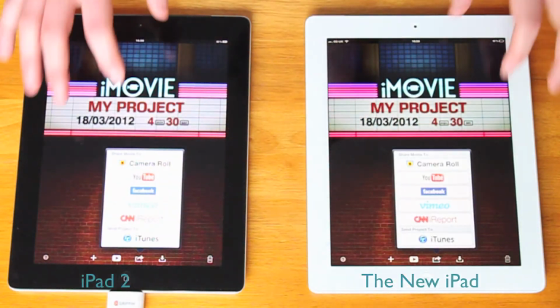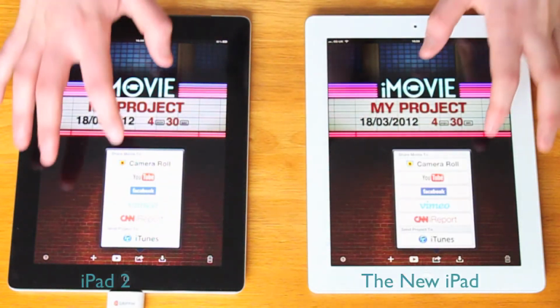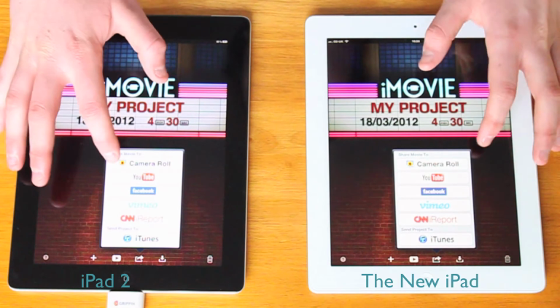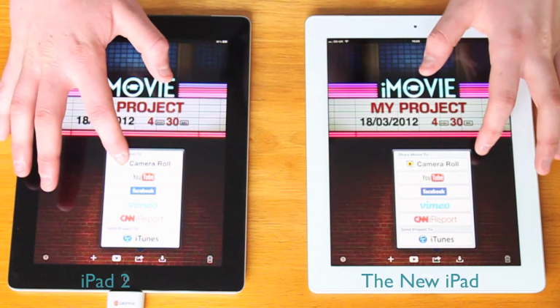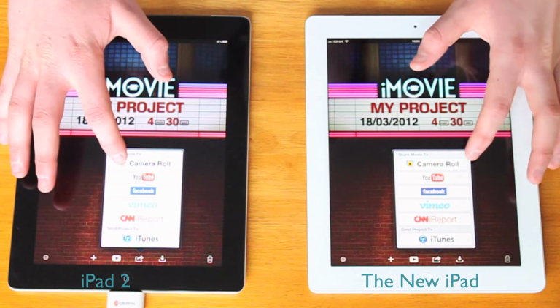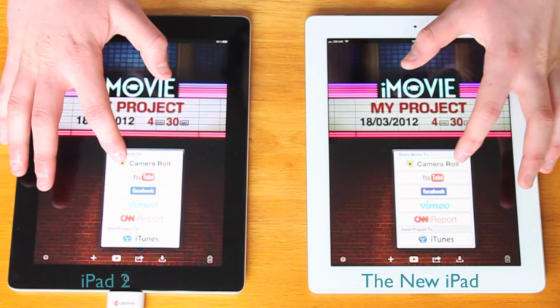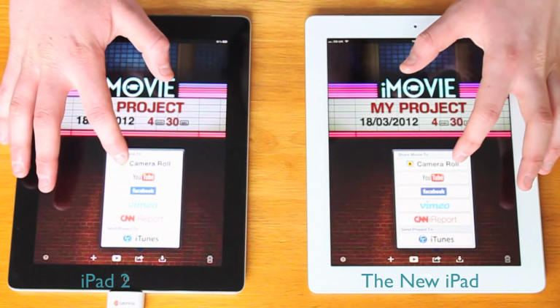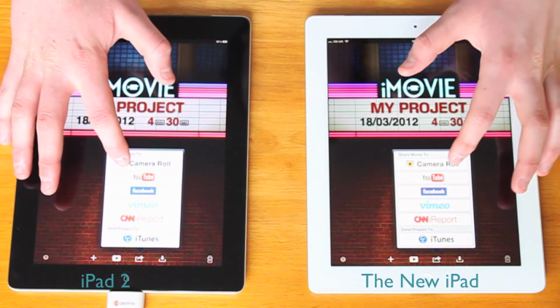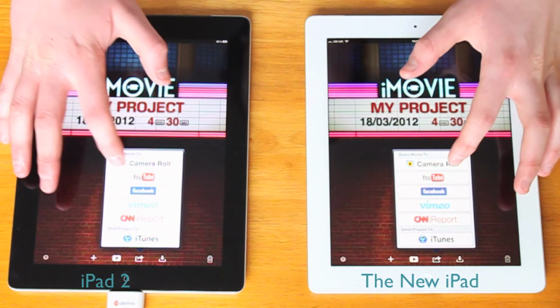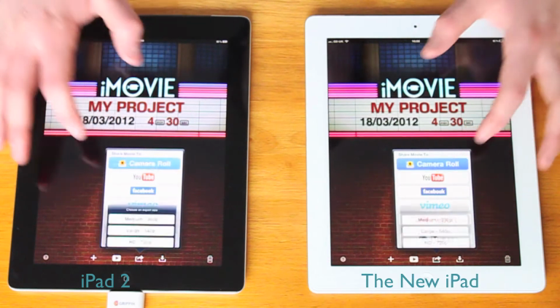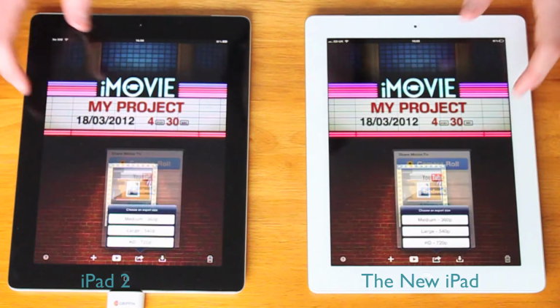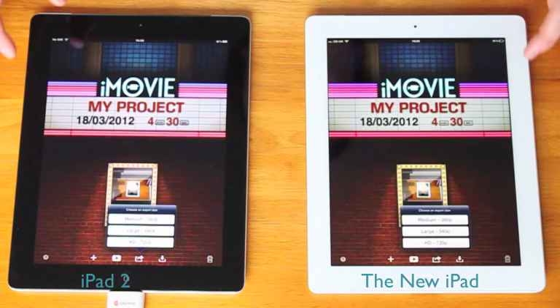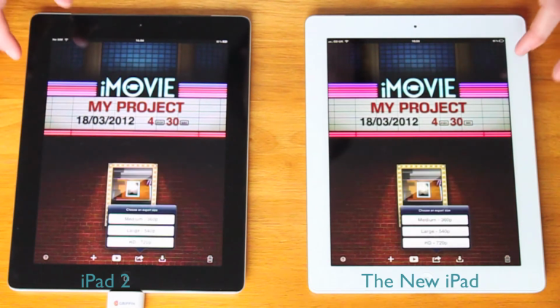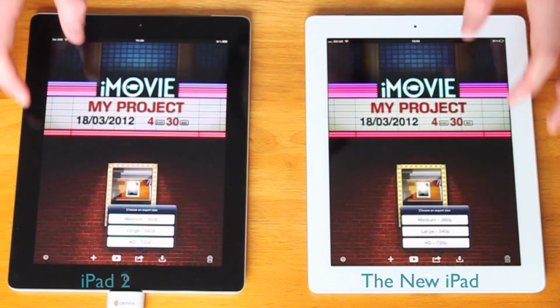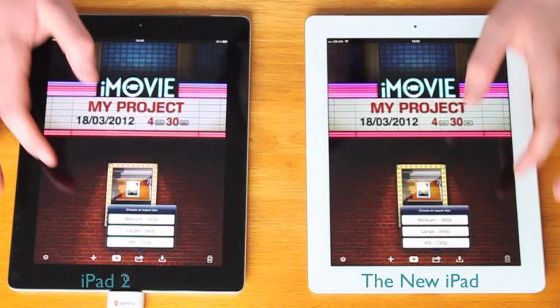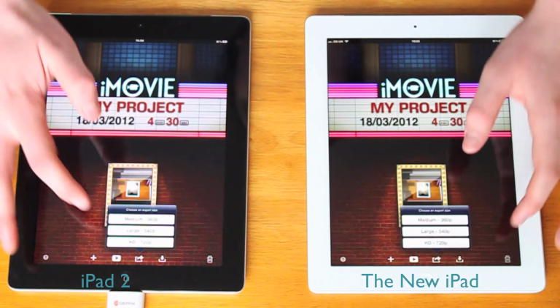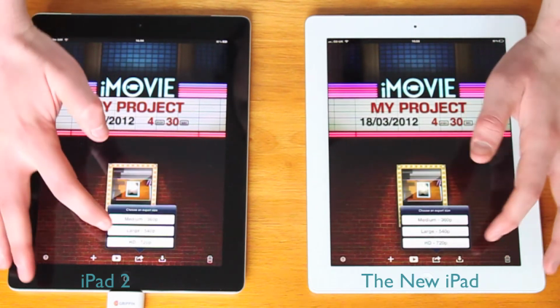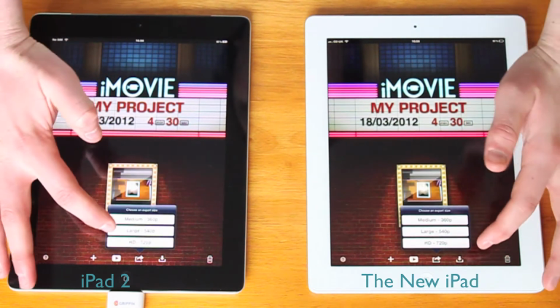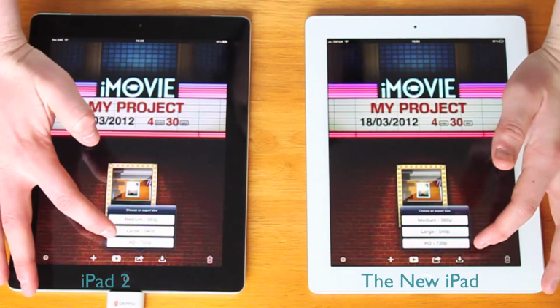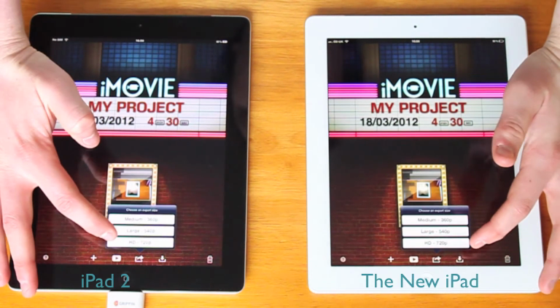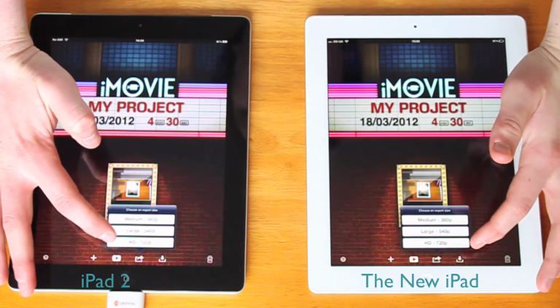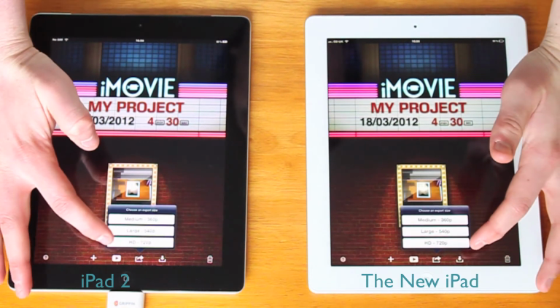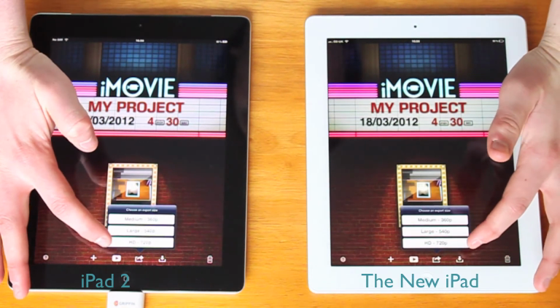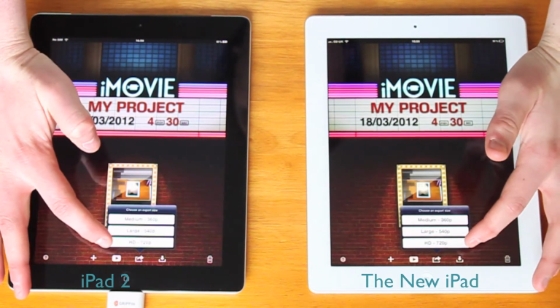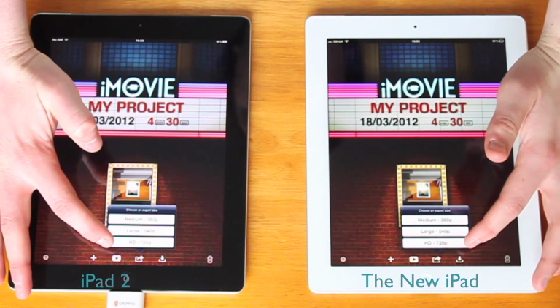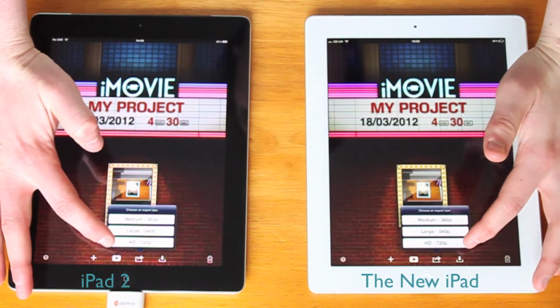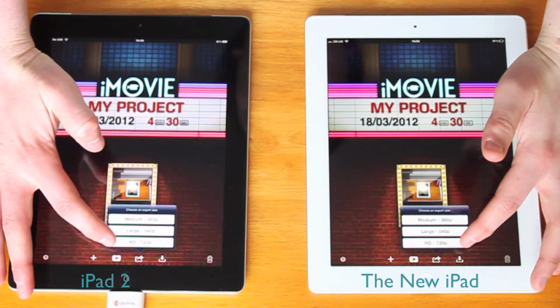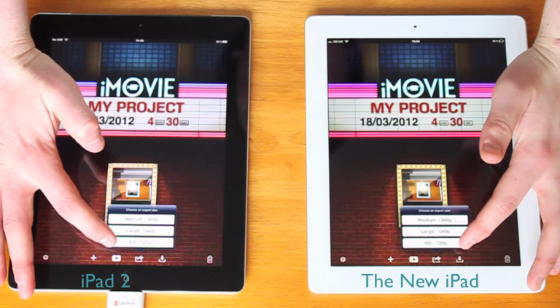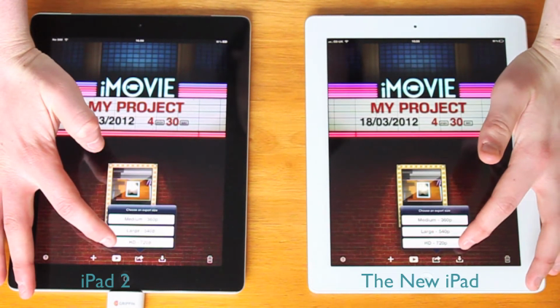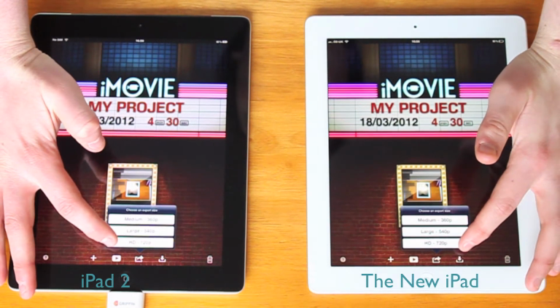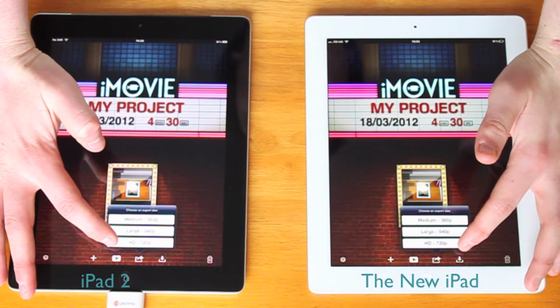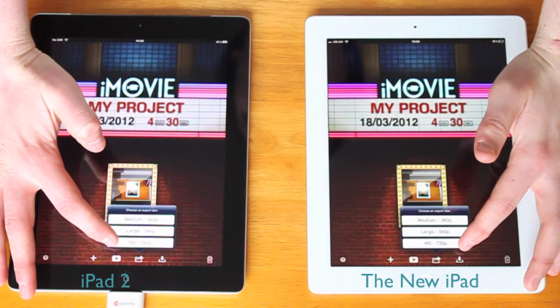We're going to export them both to the camera roll in 720p. We'll try and set them off at the same time.